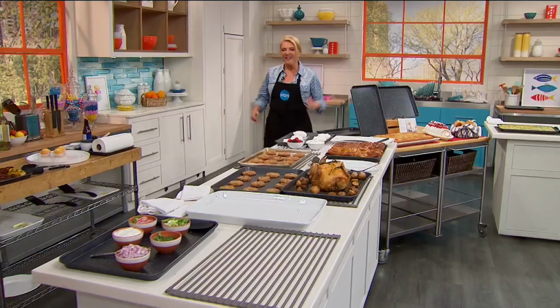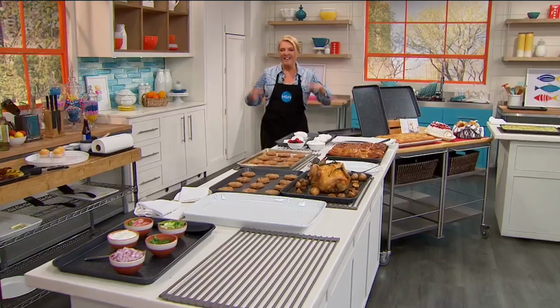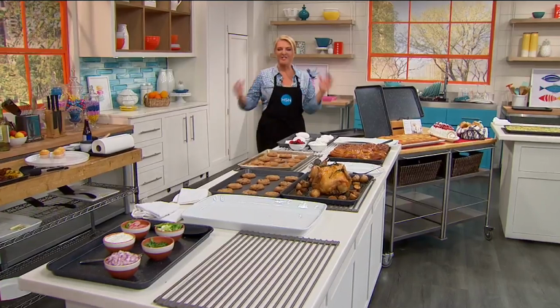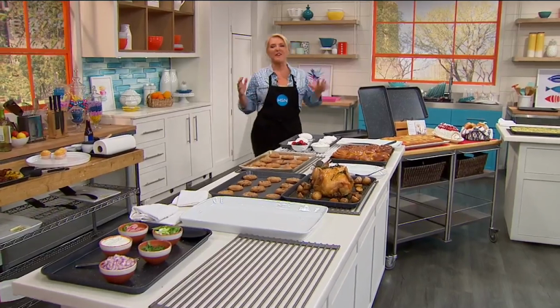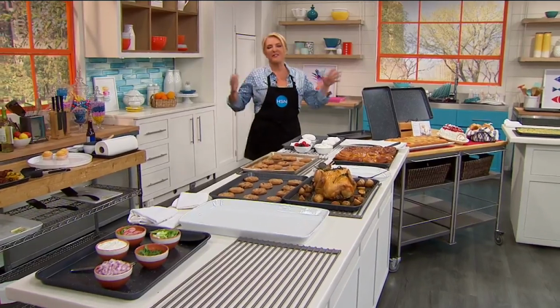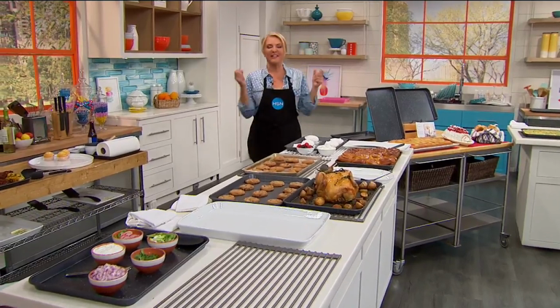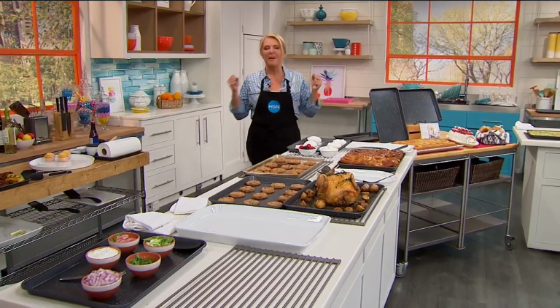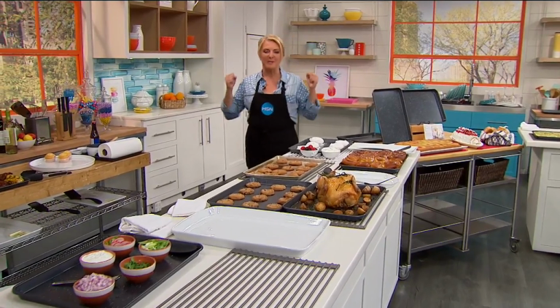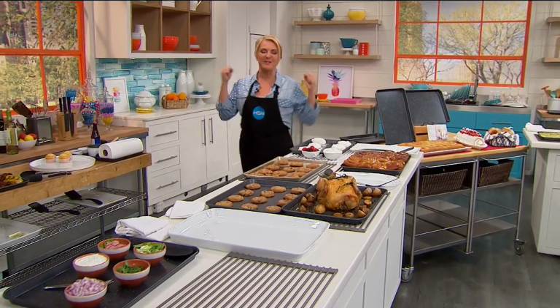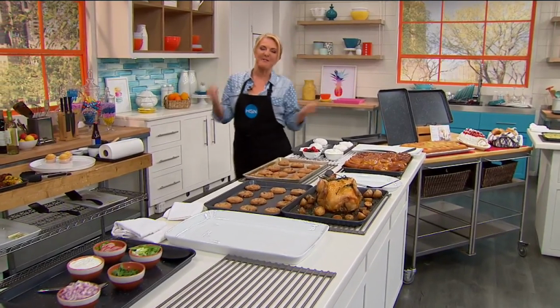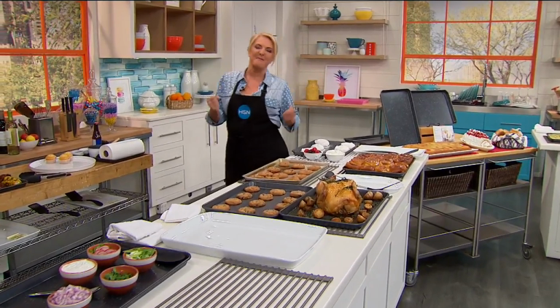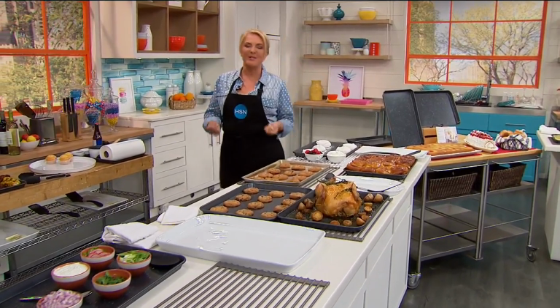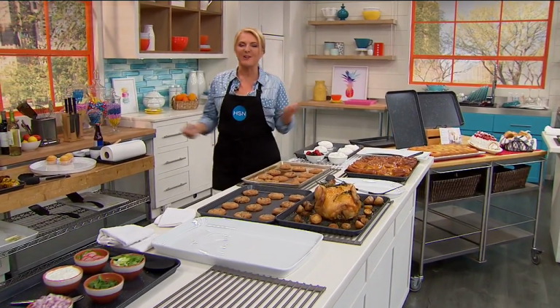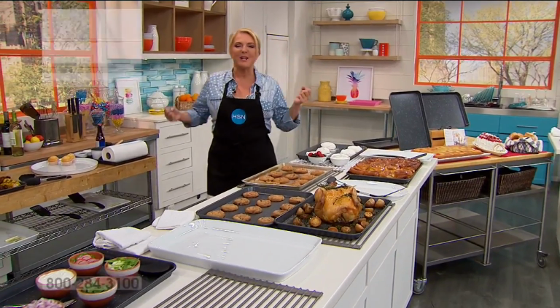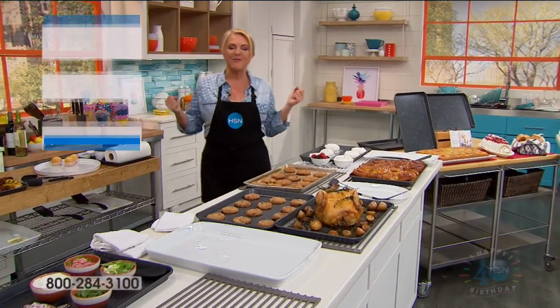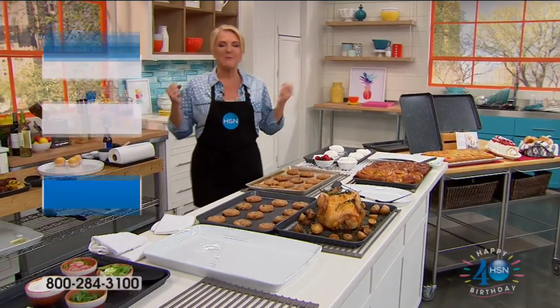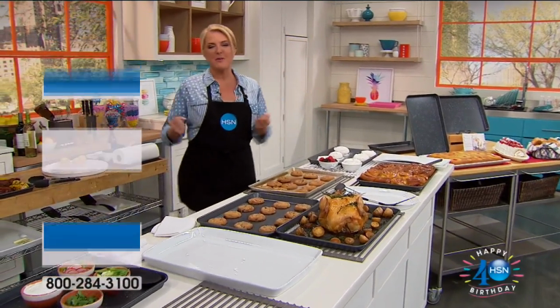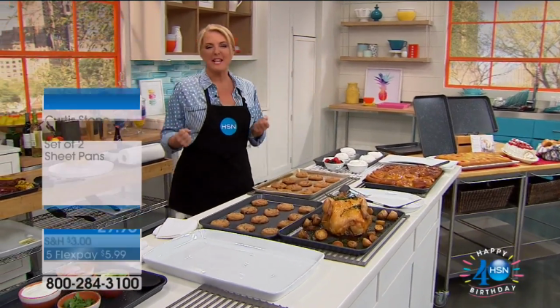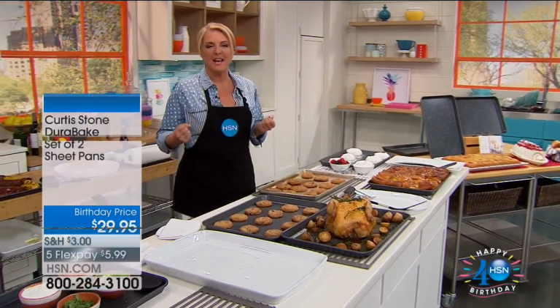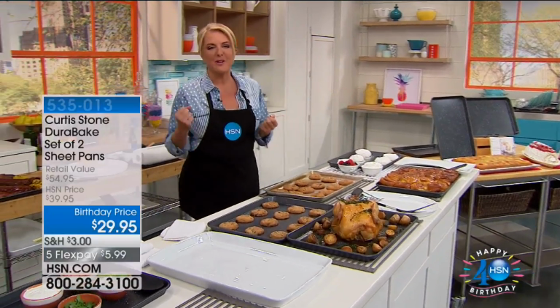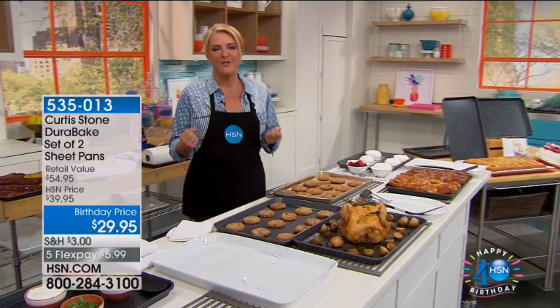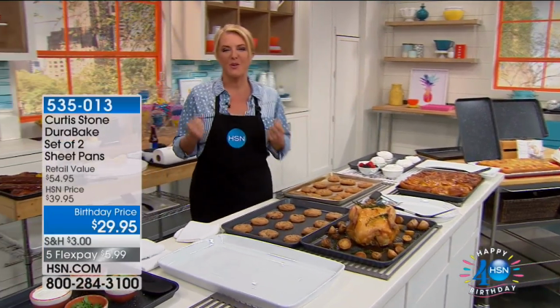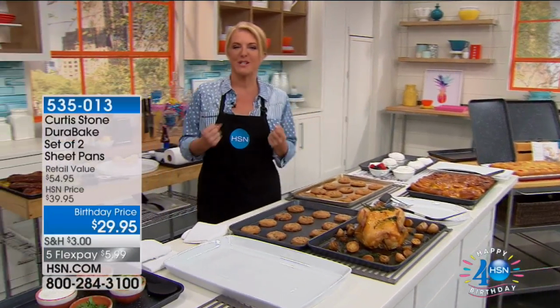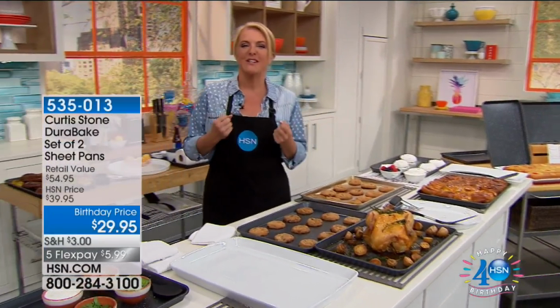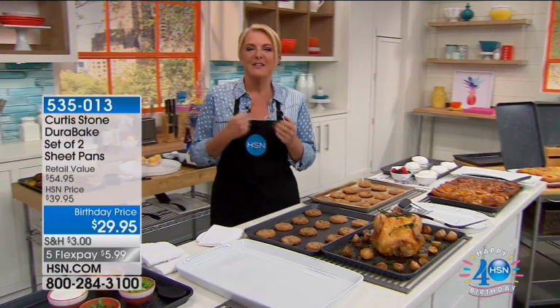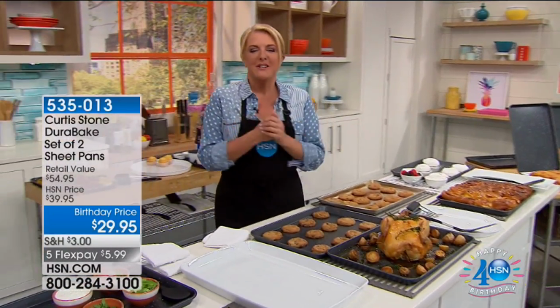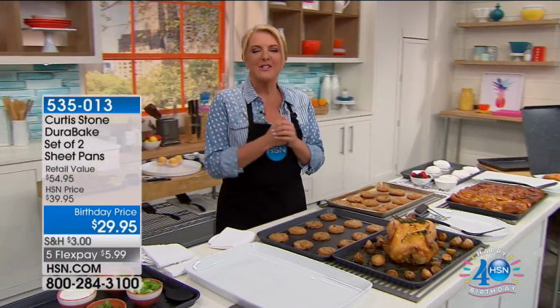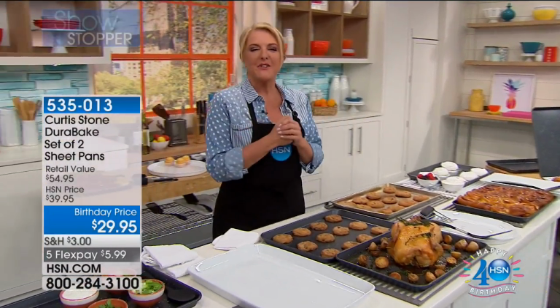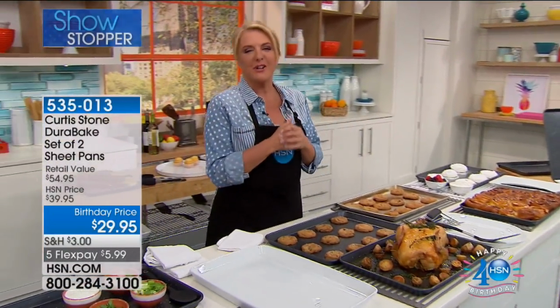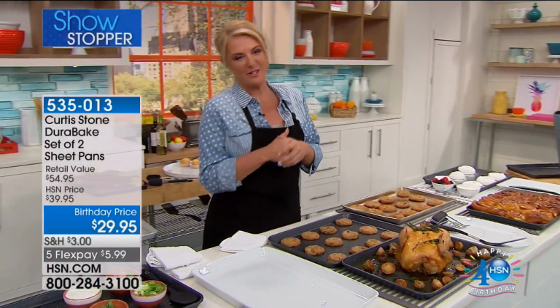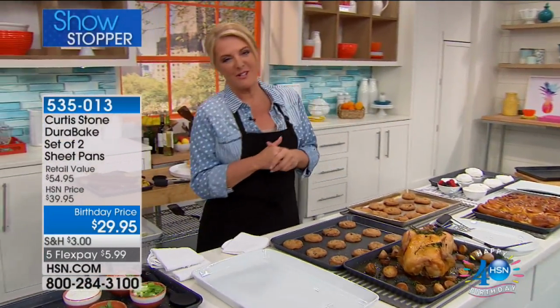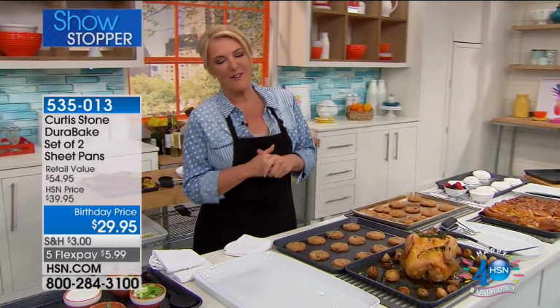Oh my gosh, we are cooking up a storm! We're starting off a big weekend with, of course, Chef Curtis Stone.